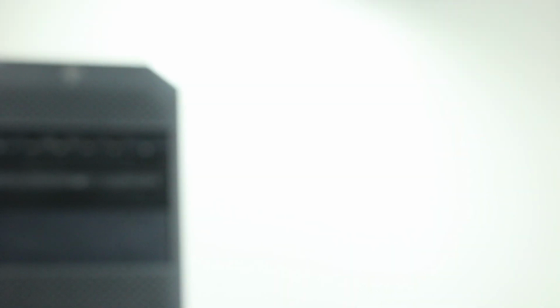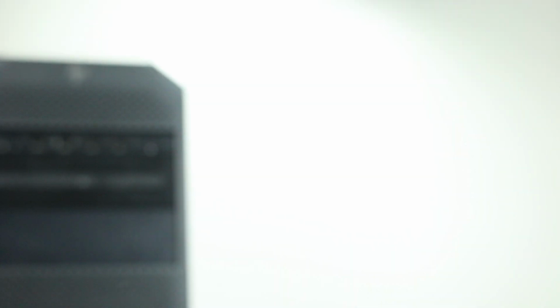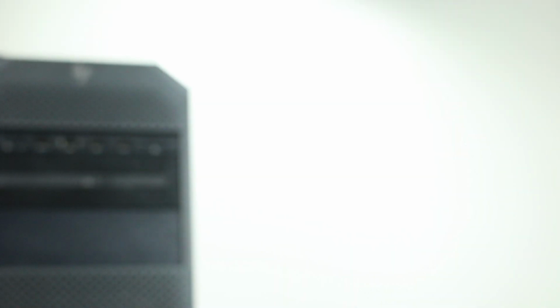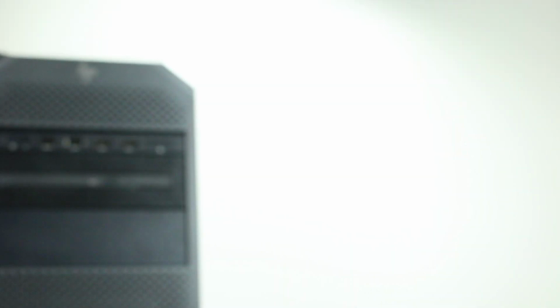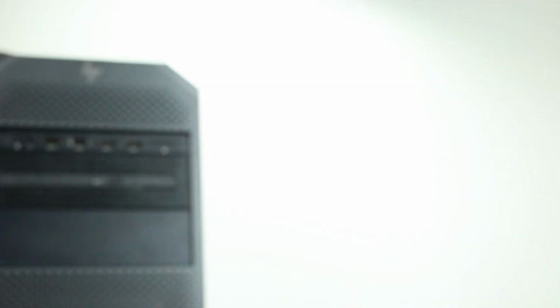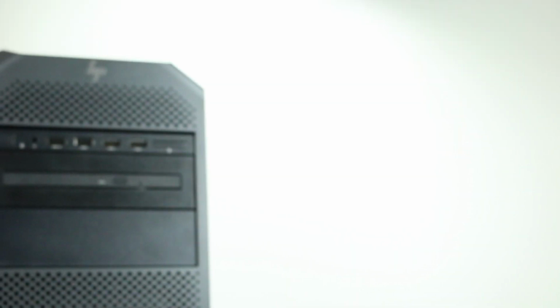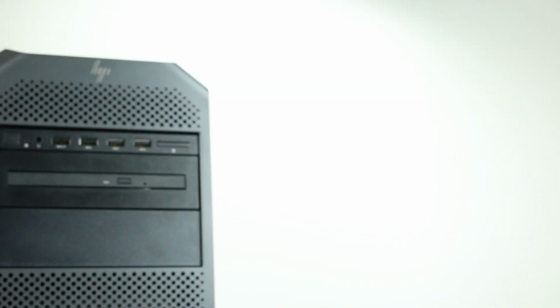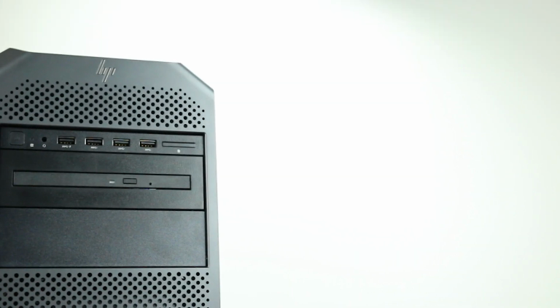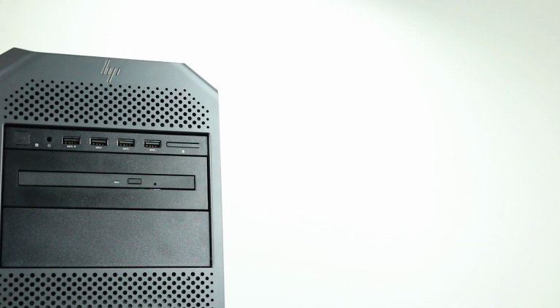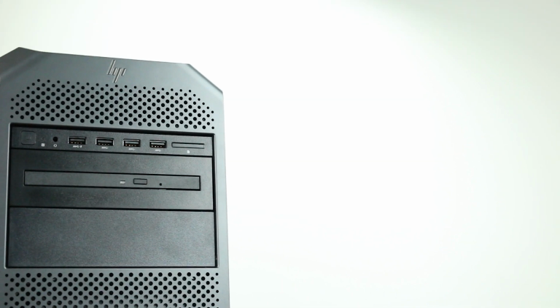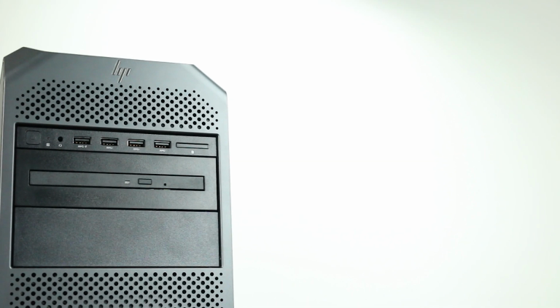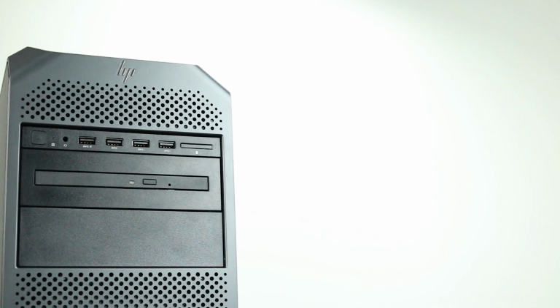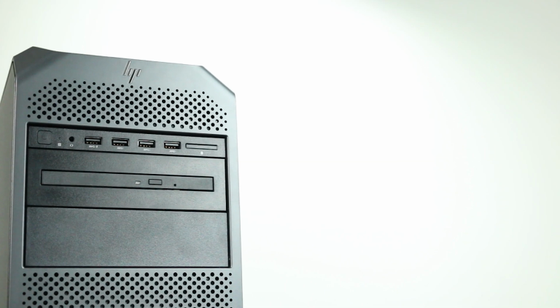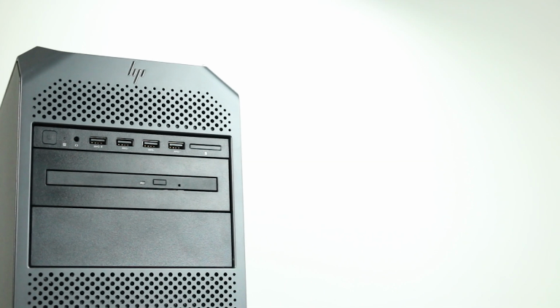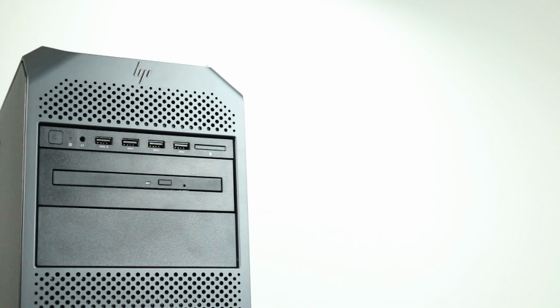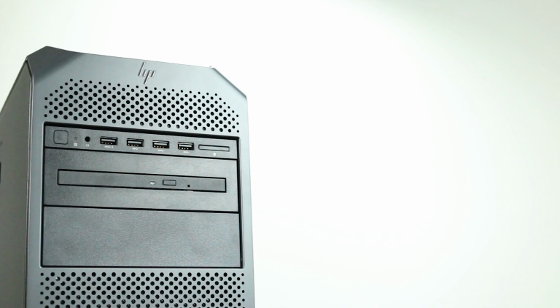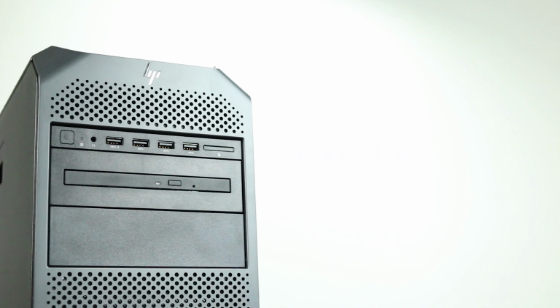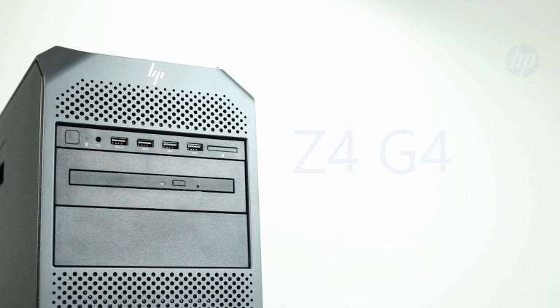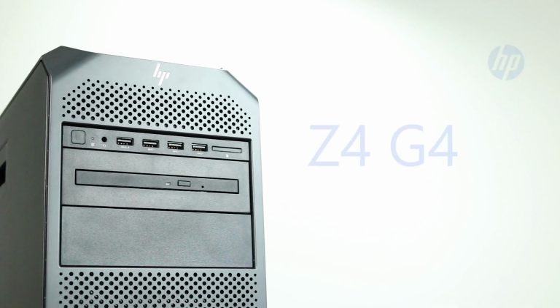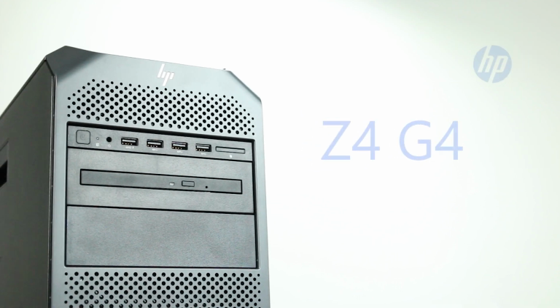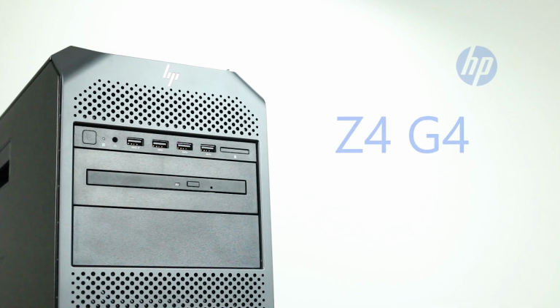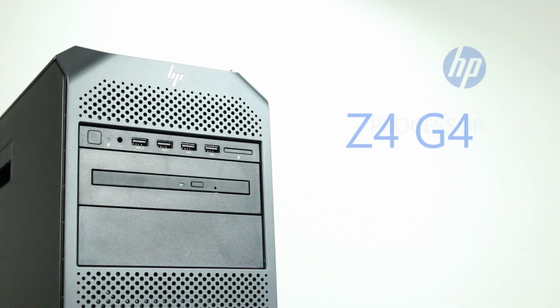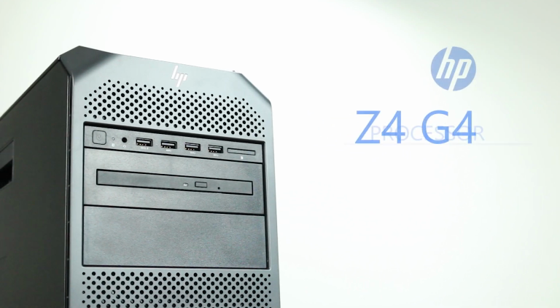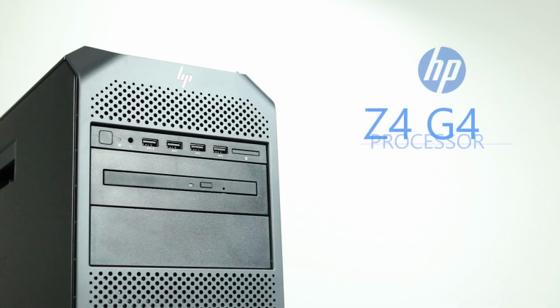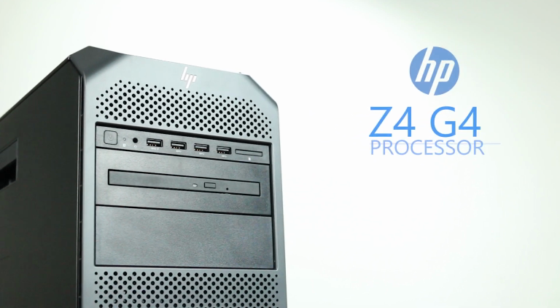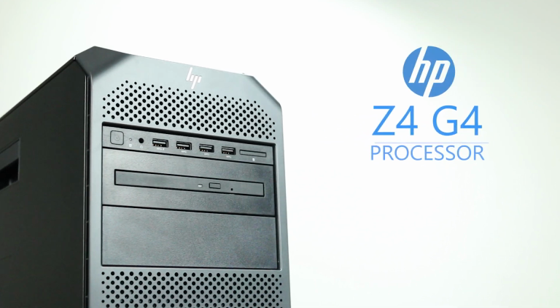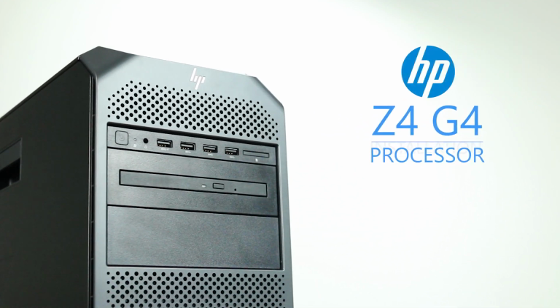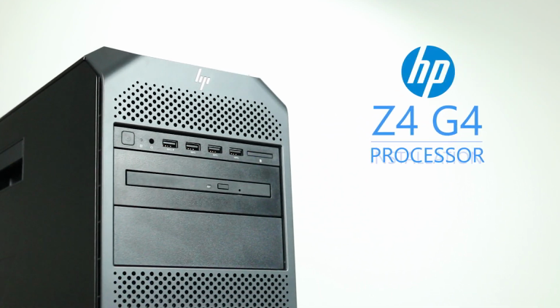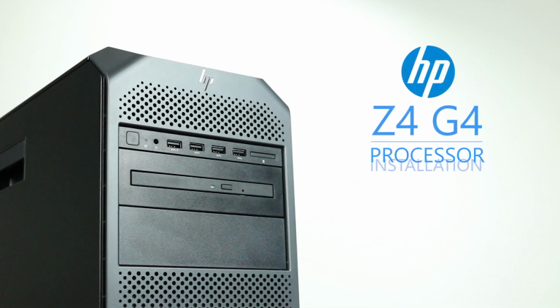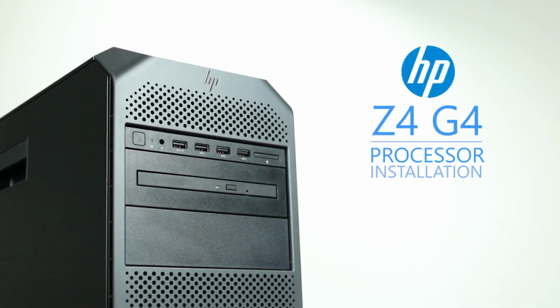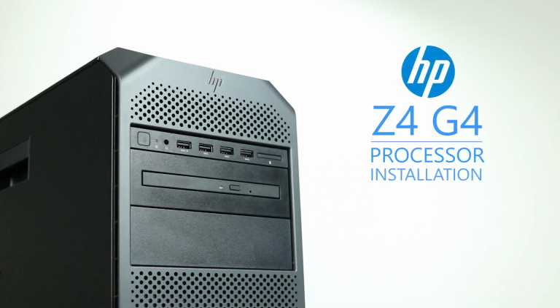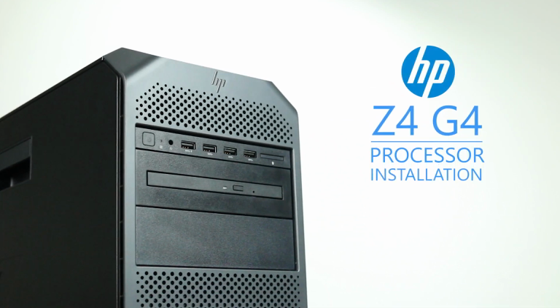Hello and welcome to TechBoost TV. Today, I'm going to show you how to install a processor into an HP Z4G4 workstation.